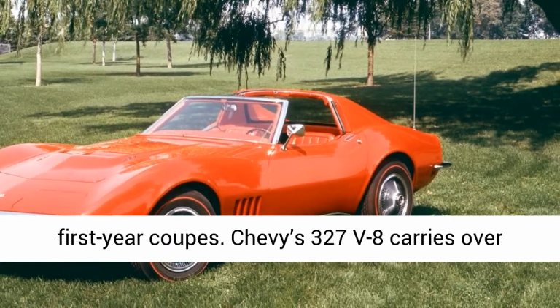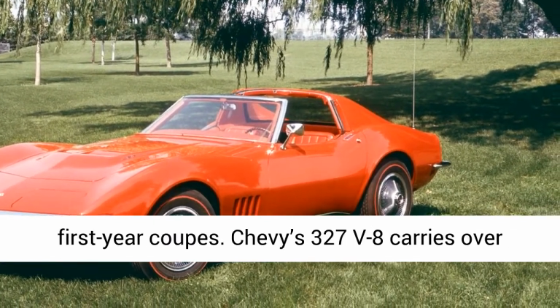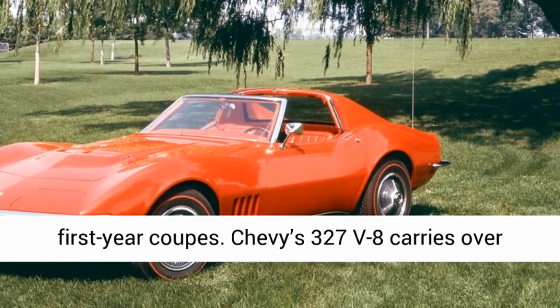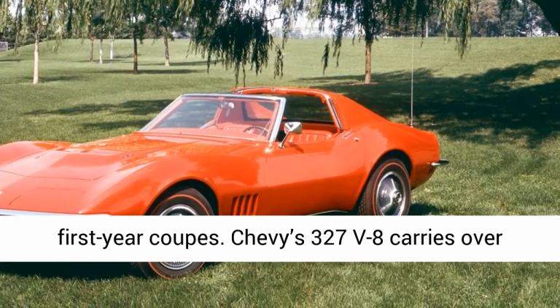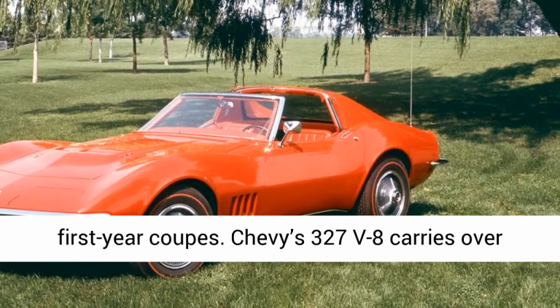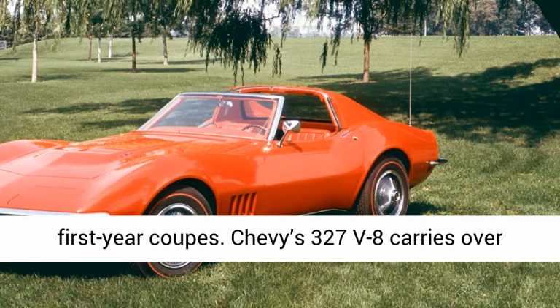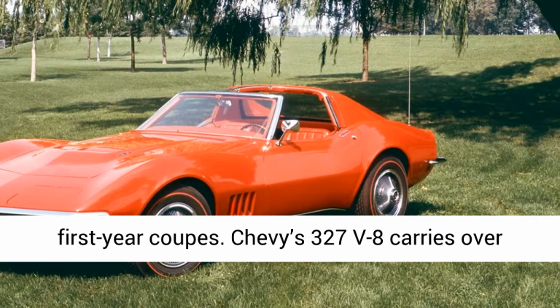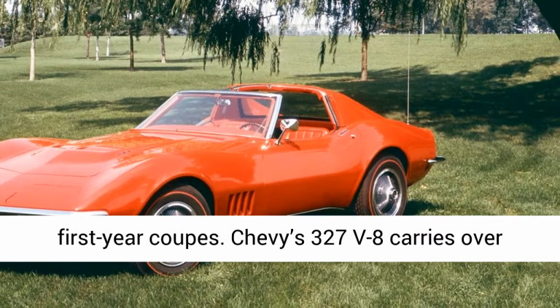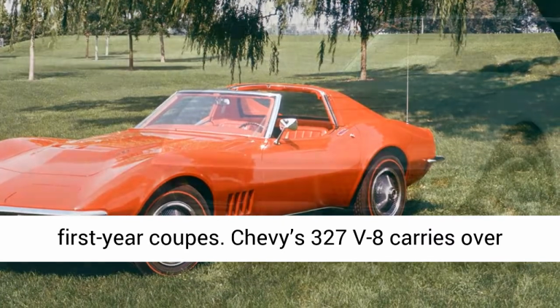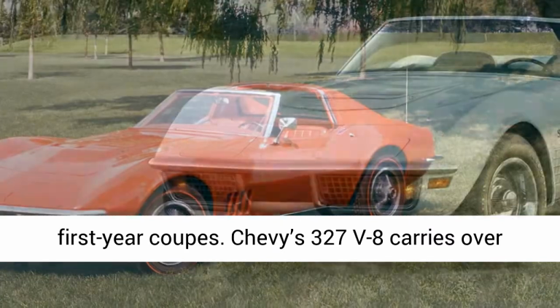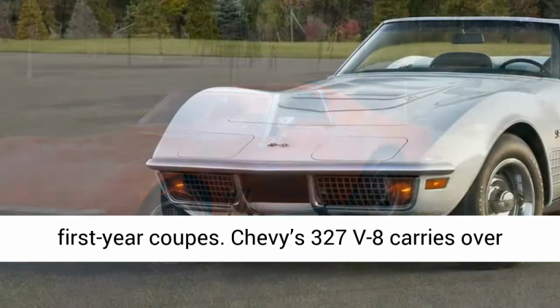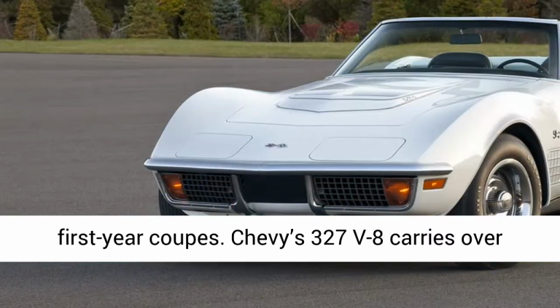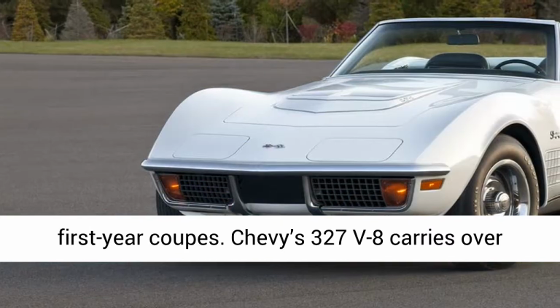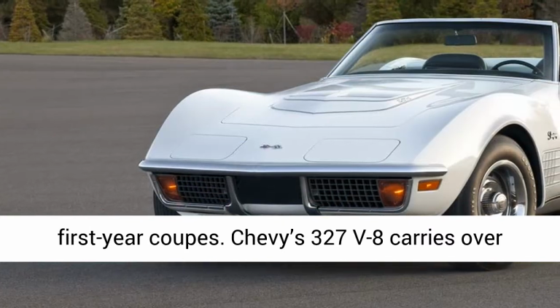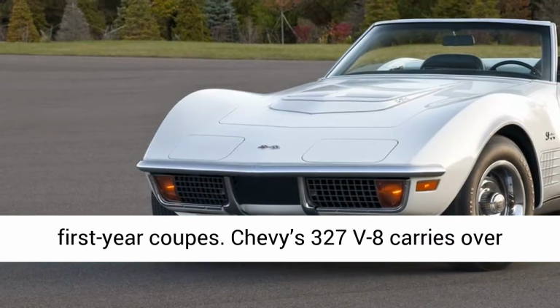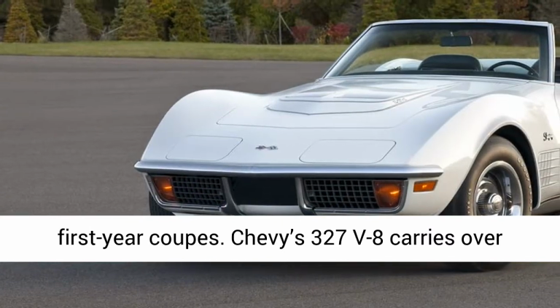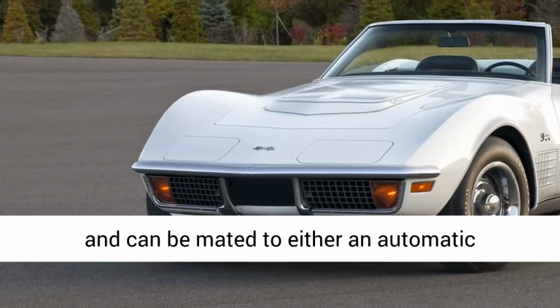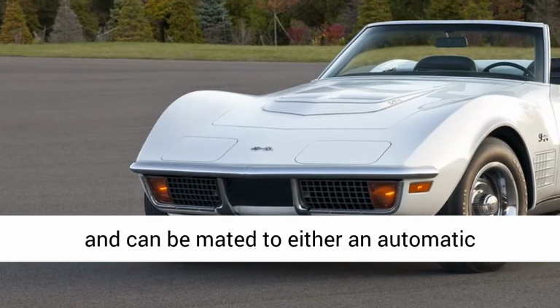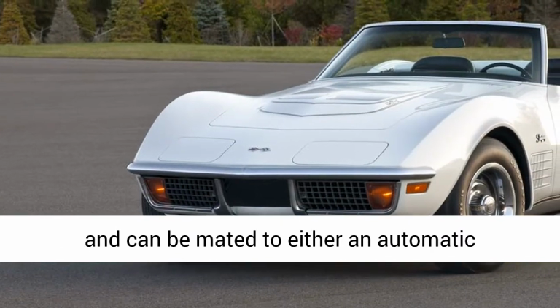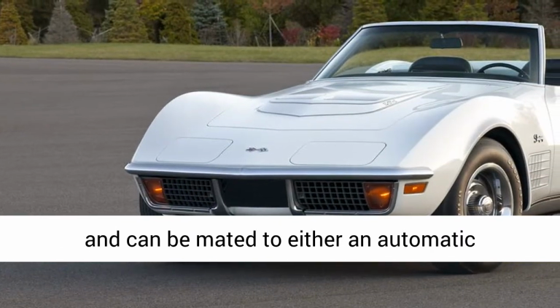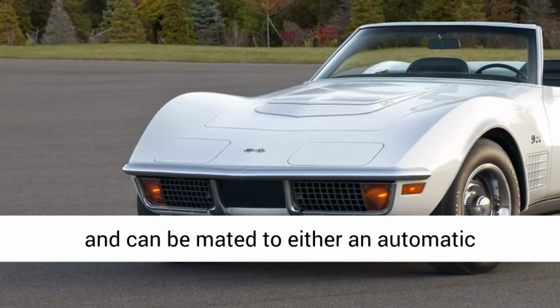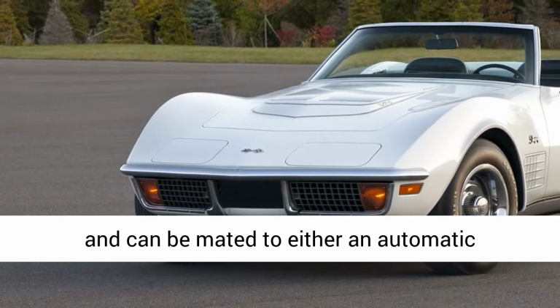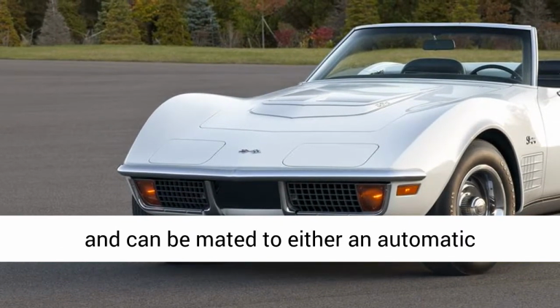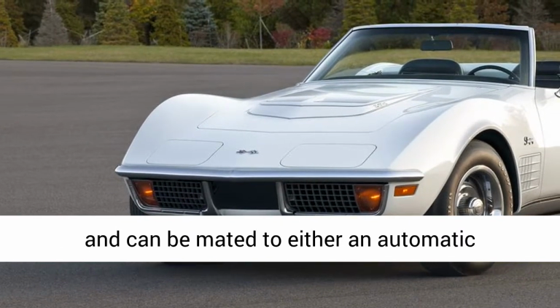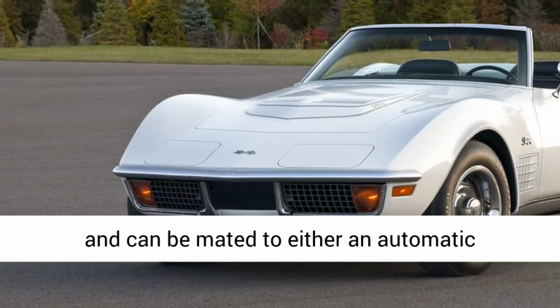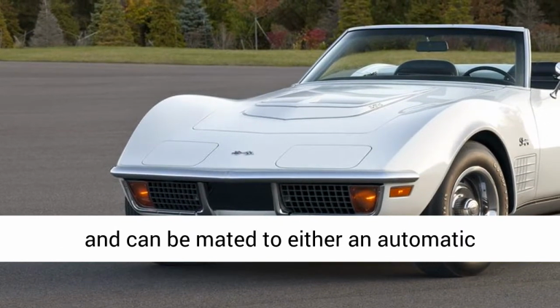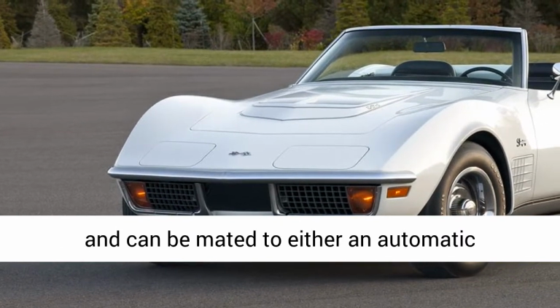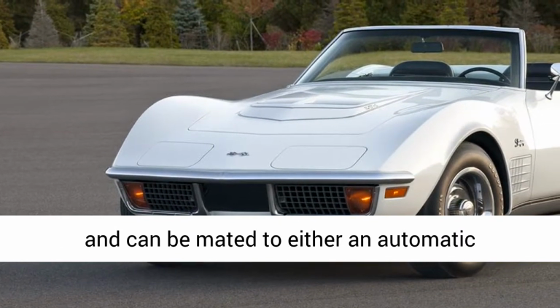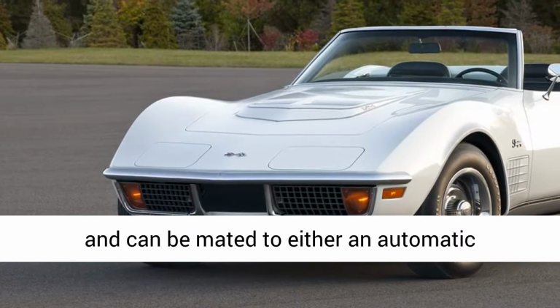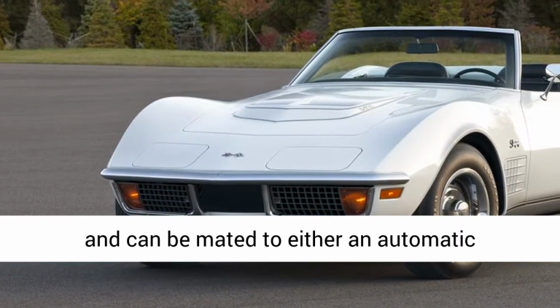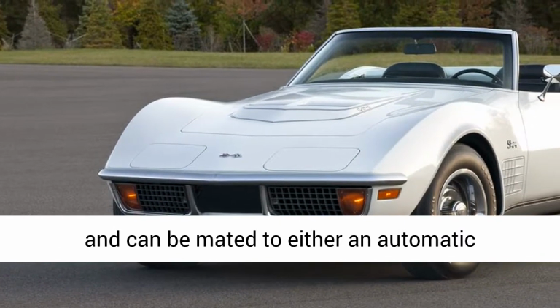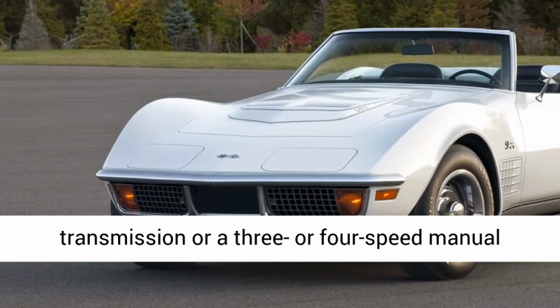In our test of the then-new Corvette, we chide Chevrolet for offering anything but the 4-speed manual in the car.